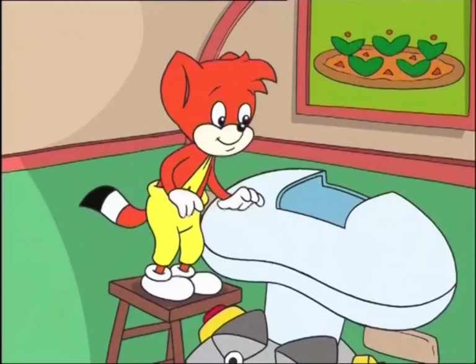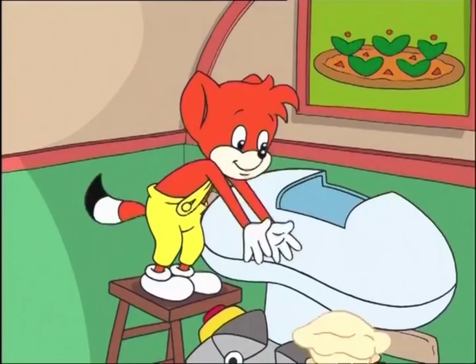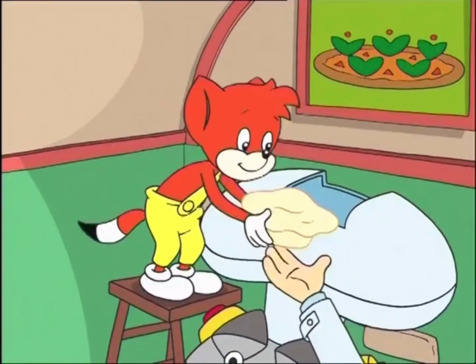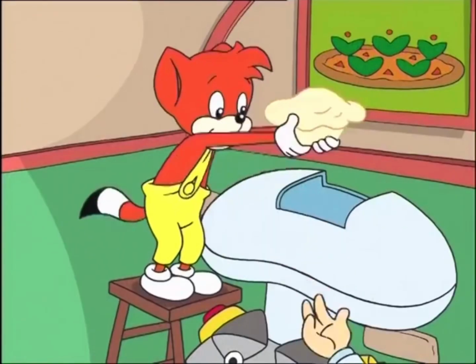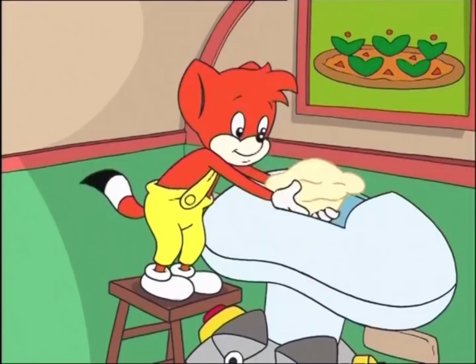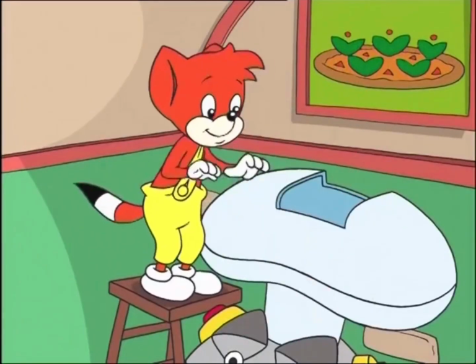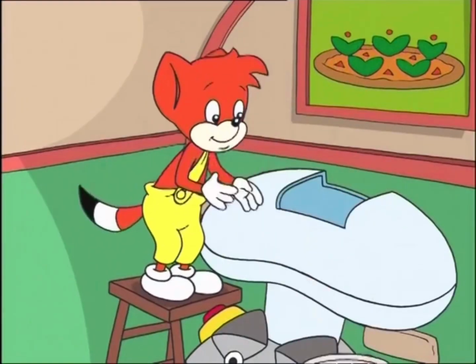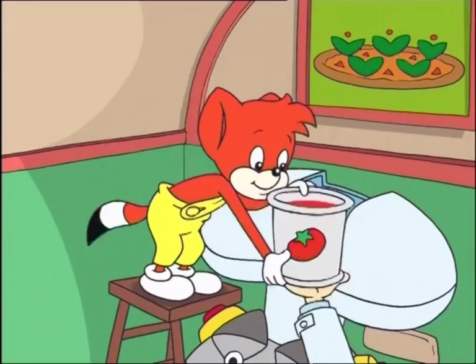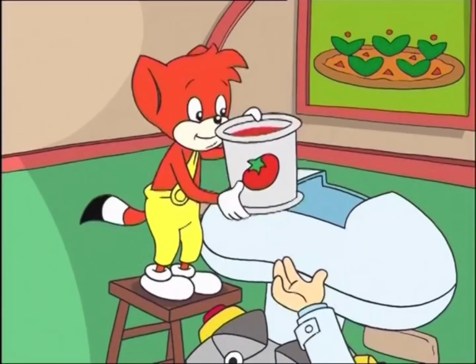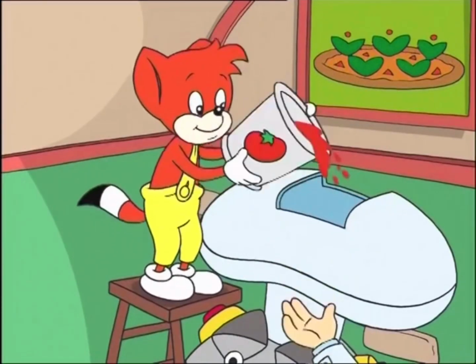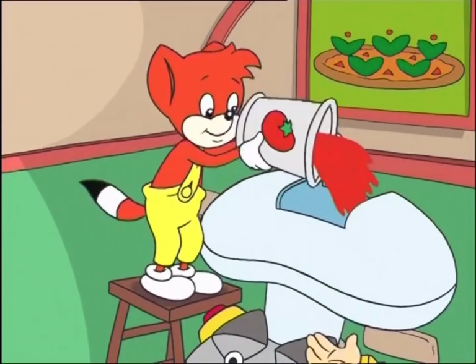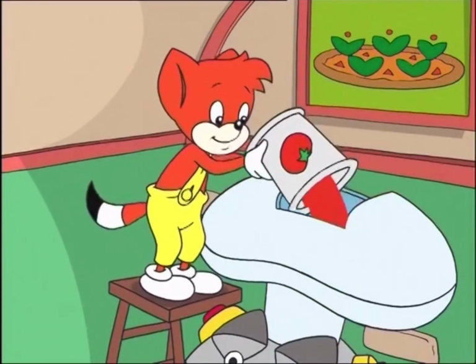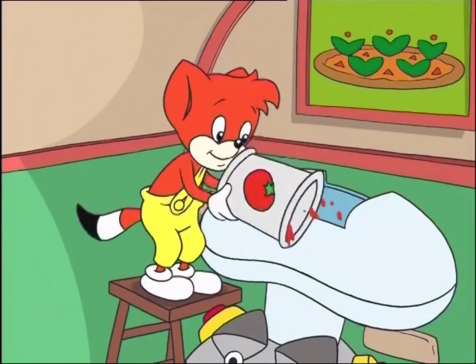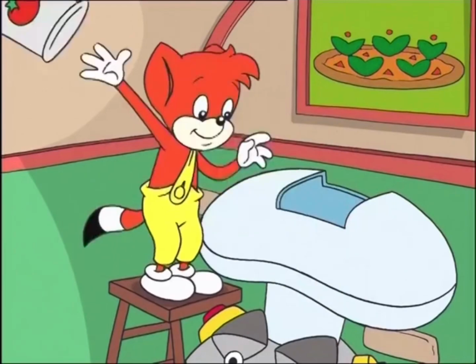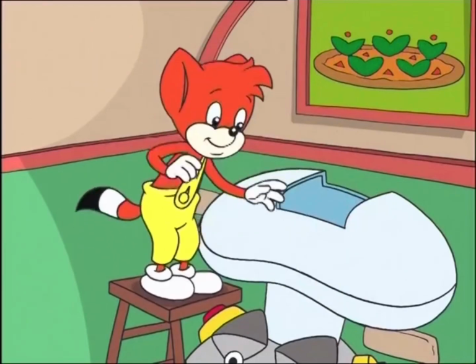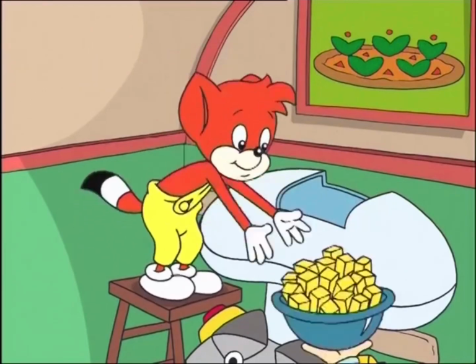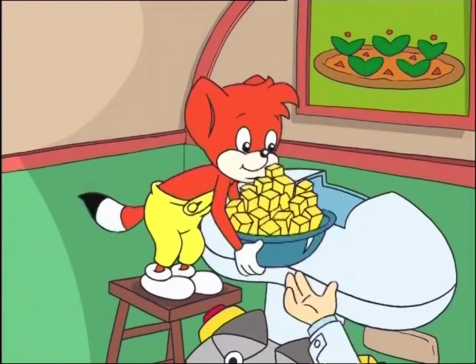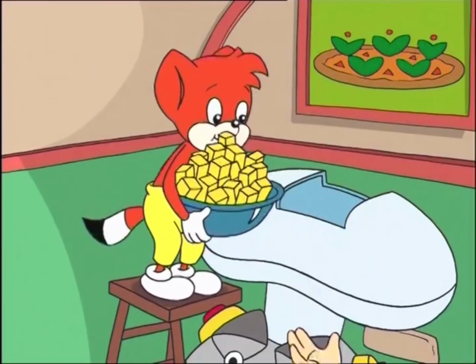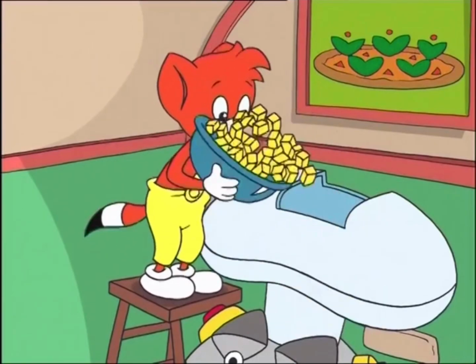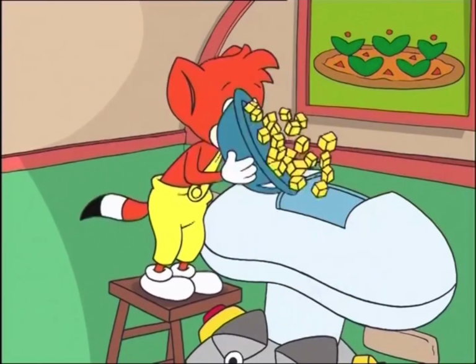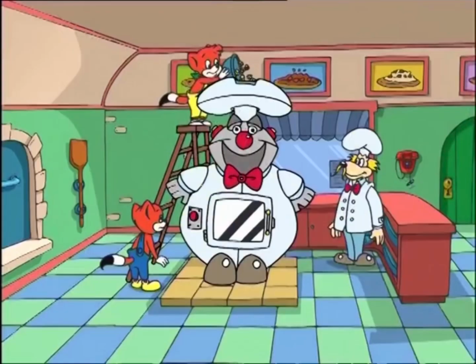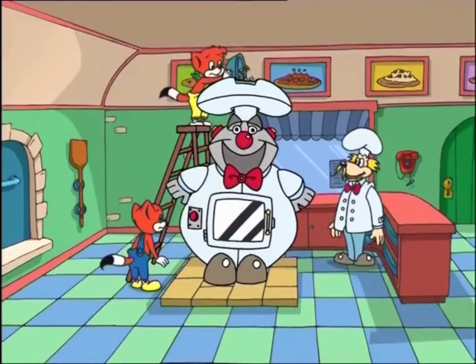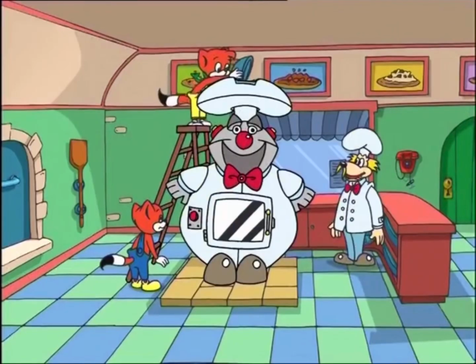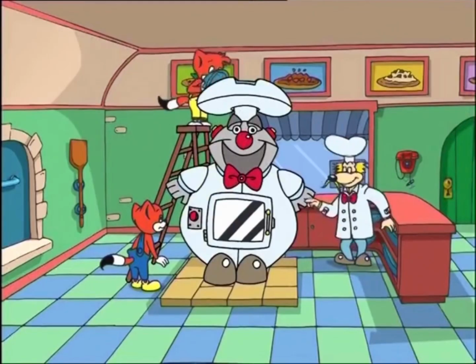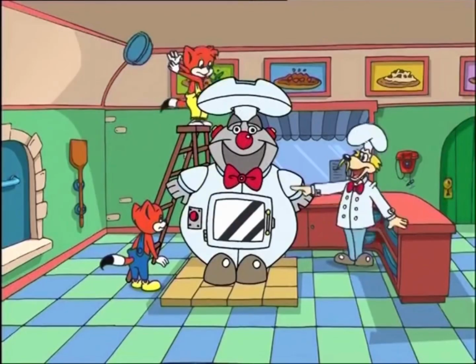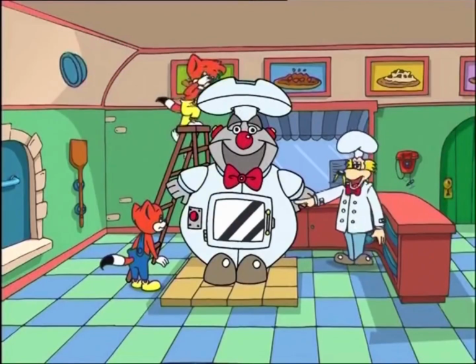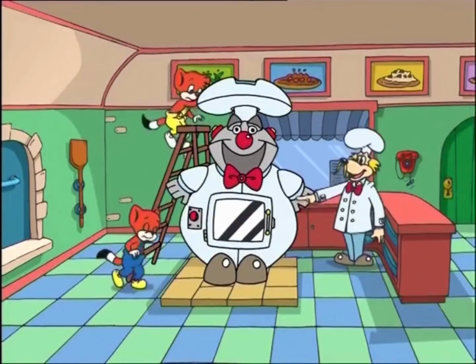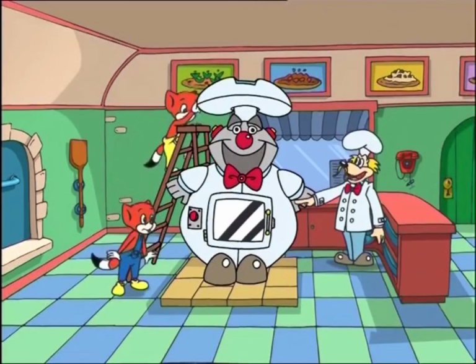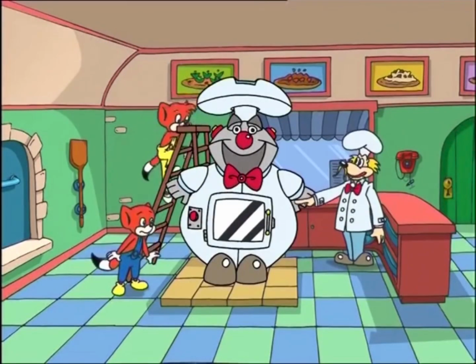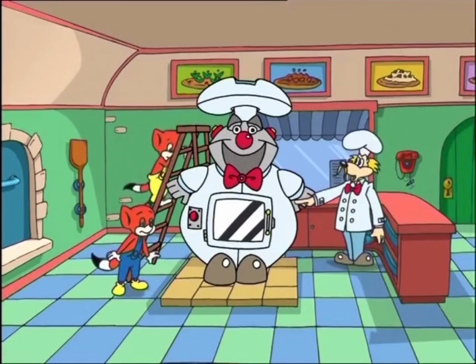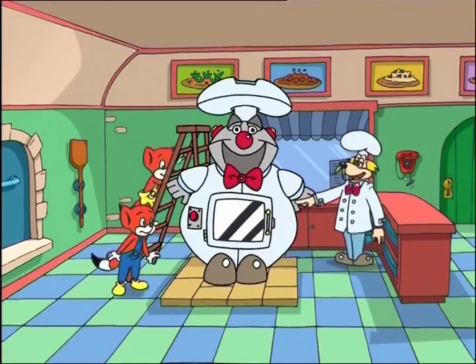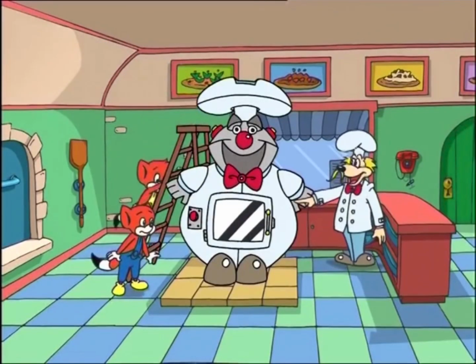First you add the dough, then the sauce, and then sprinkle in some cheese. Now, press the red button, Foxy.